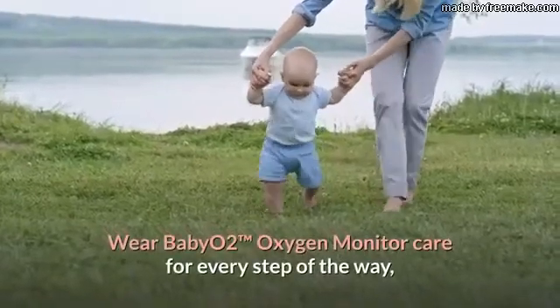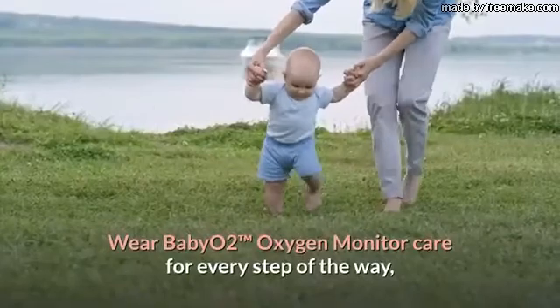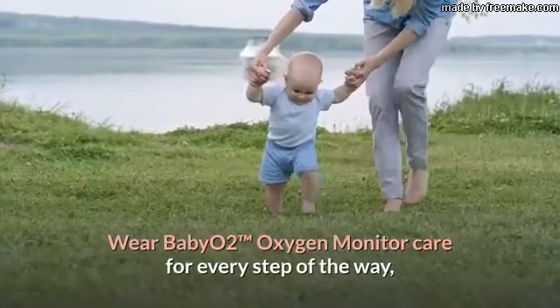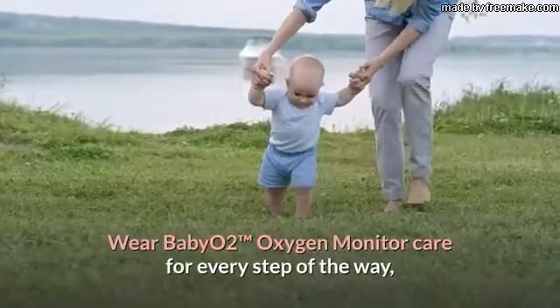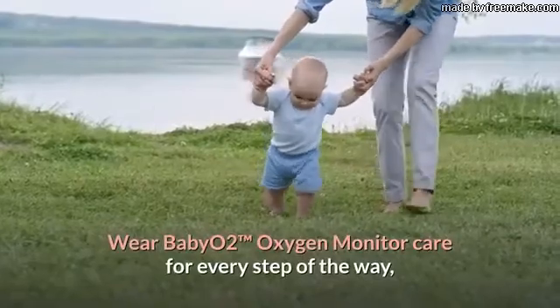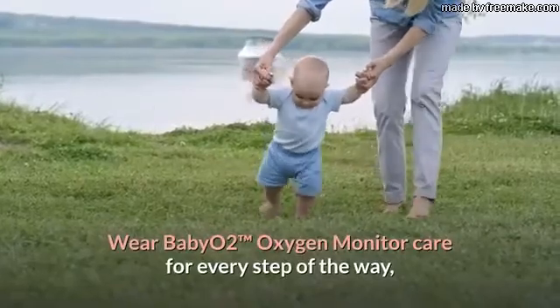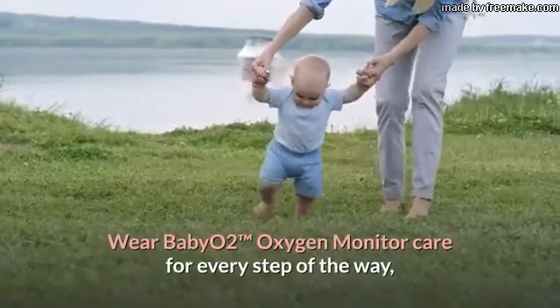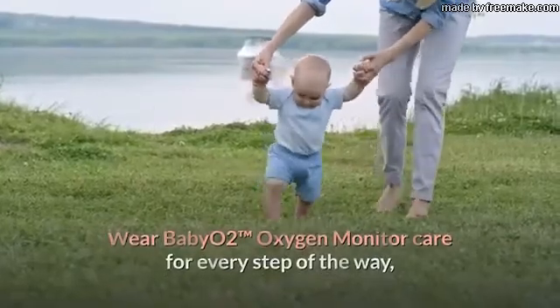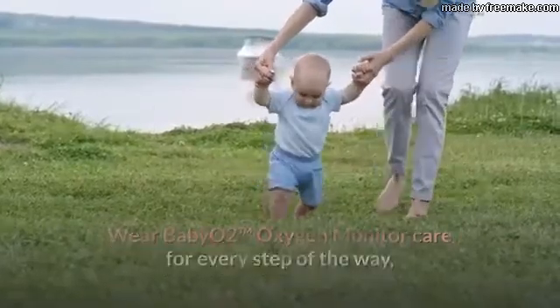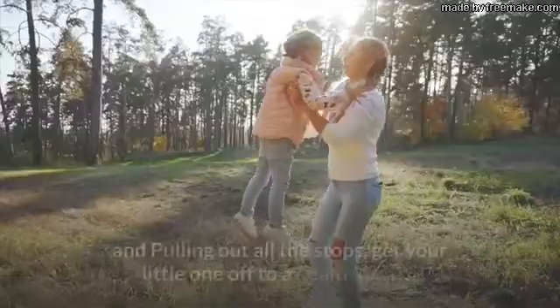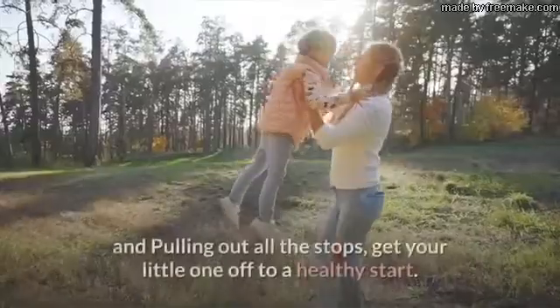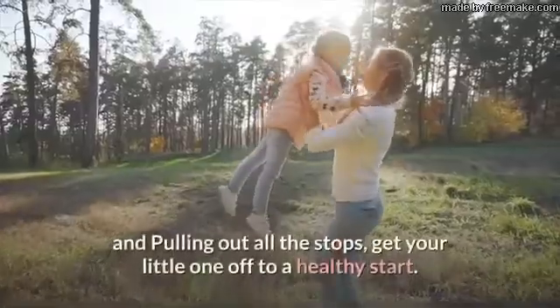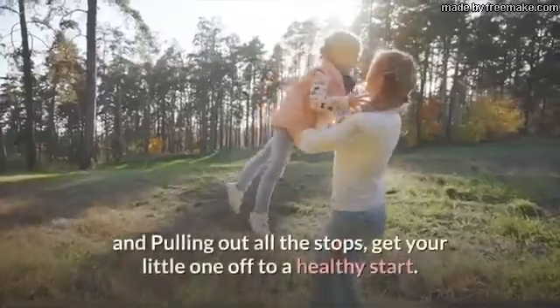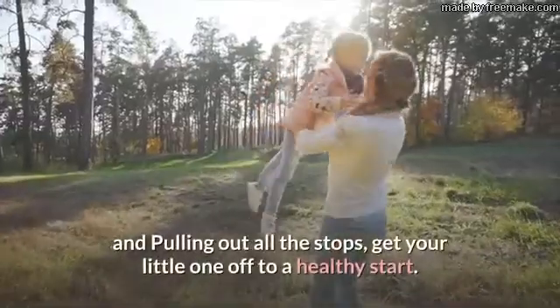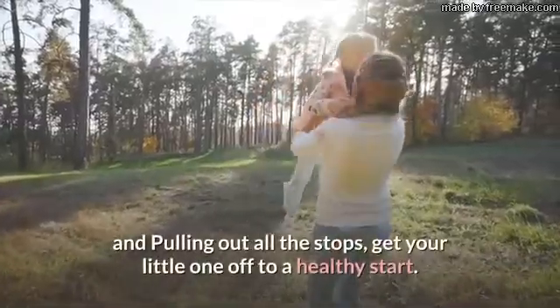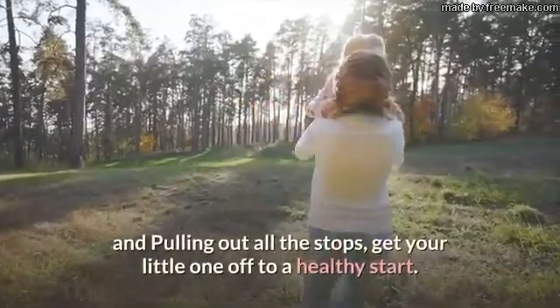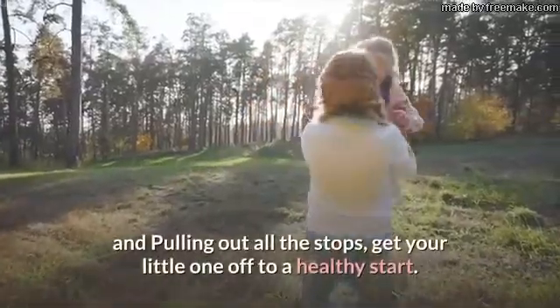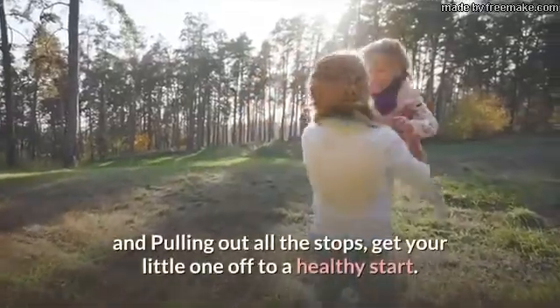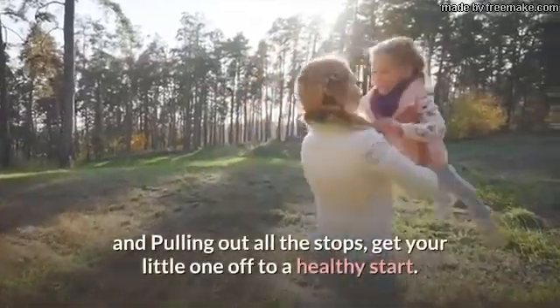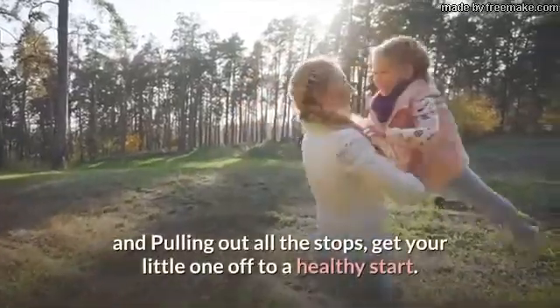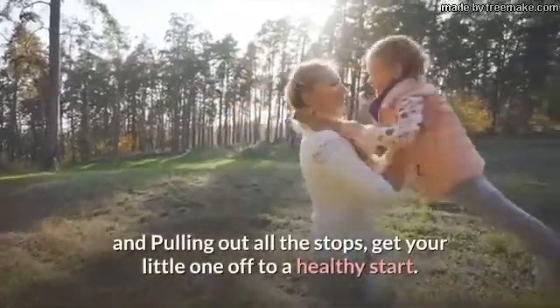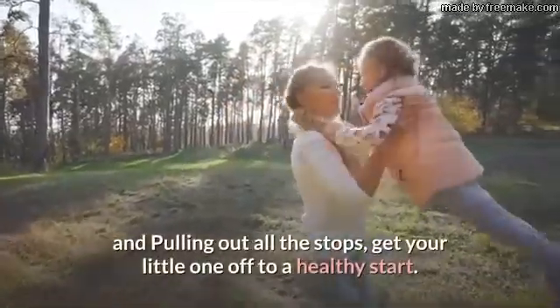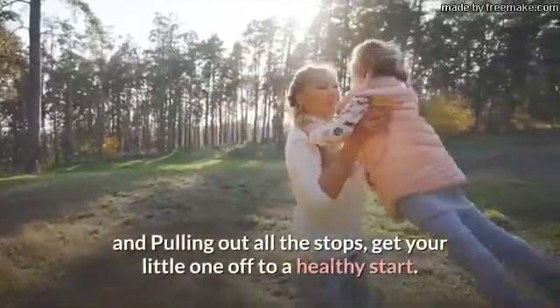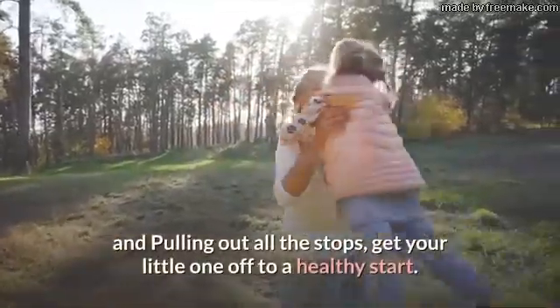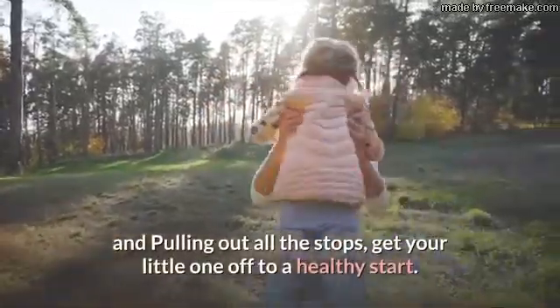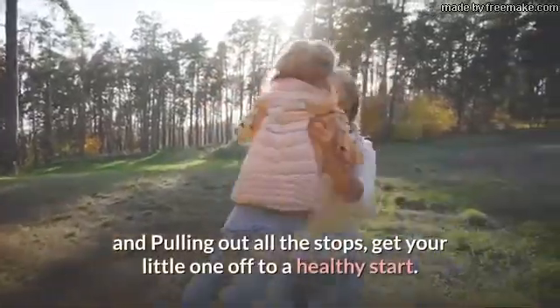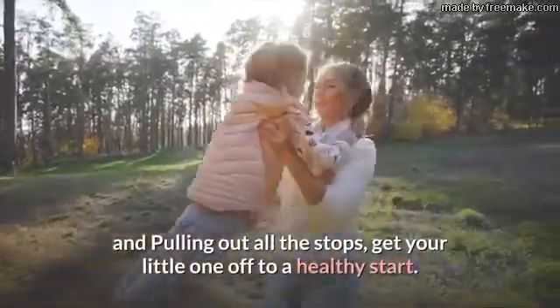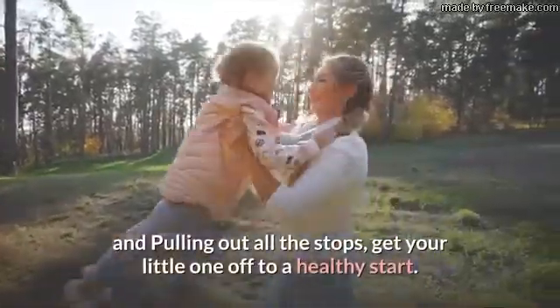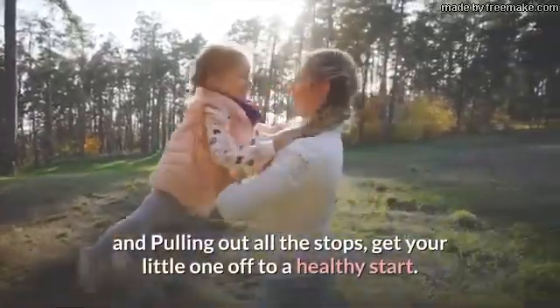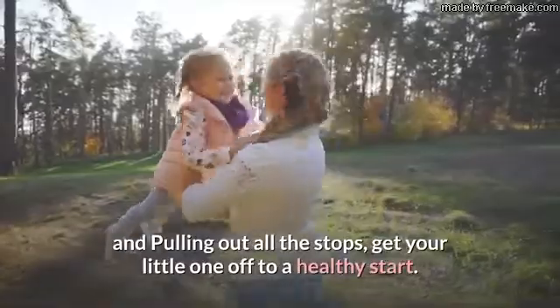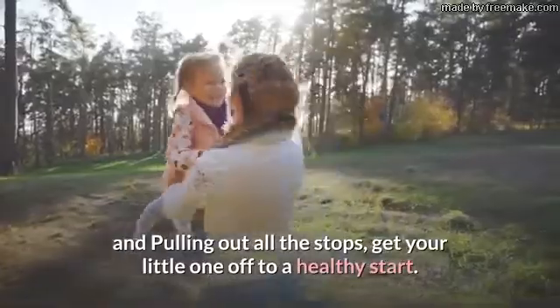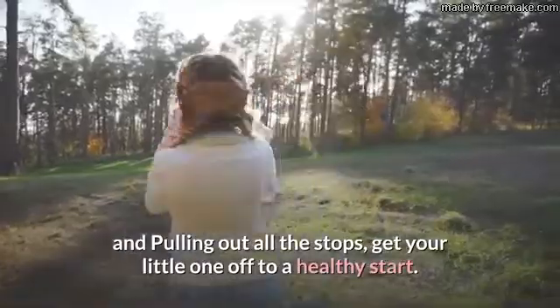Wear Baby O2 Trademark Oxygen Monitor — care for every step of the way, pulling out all the stops to get your little one off to a healthy start.